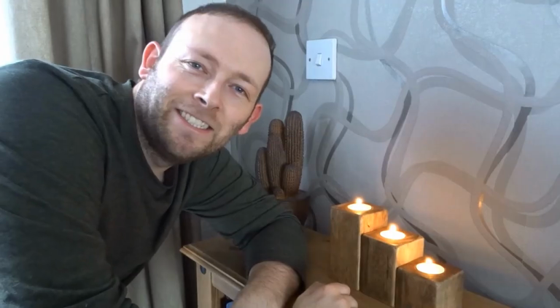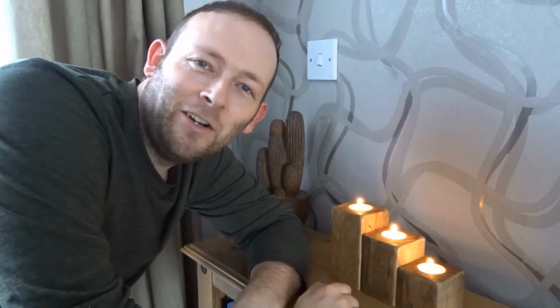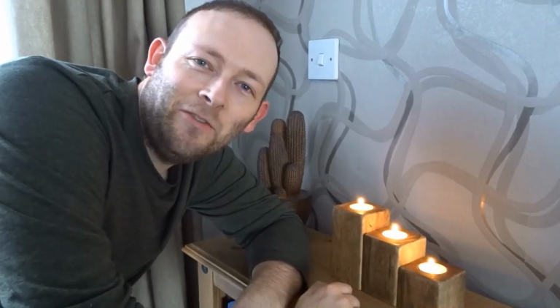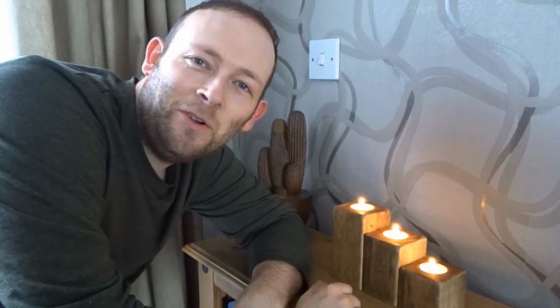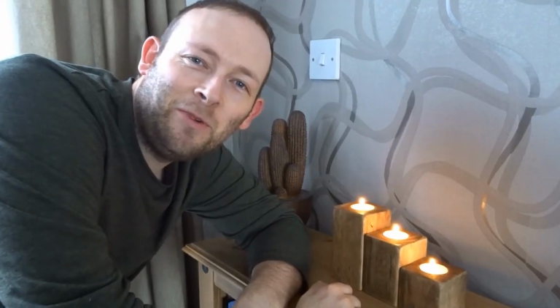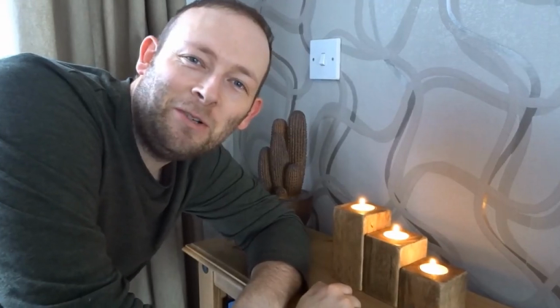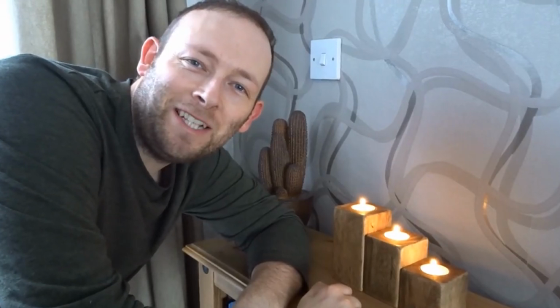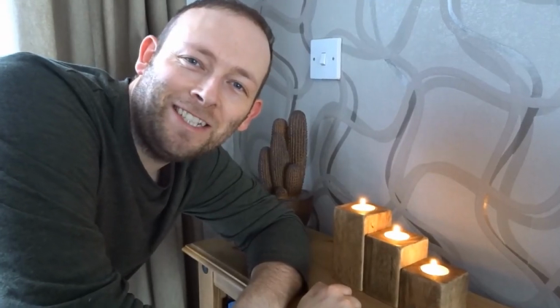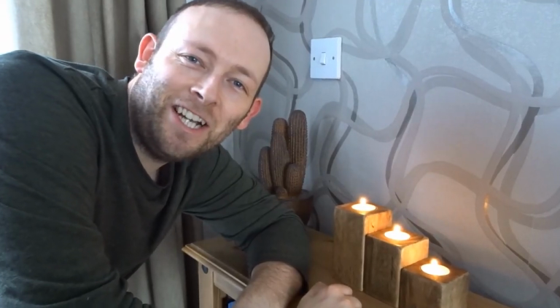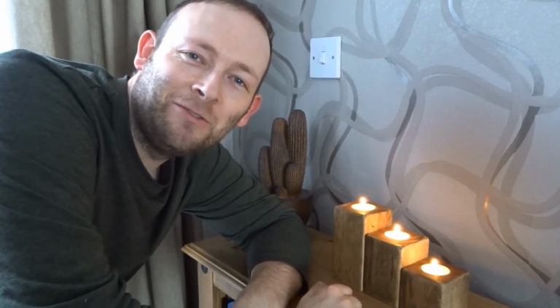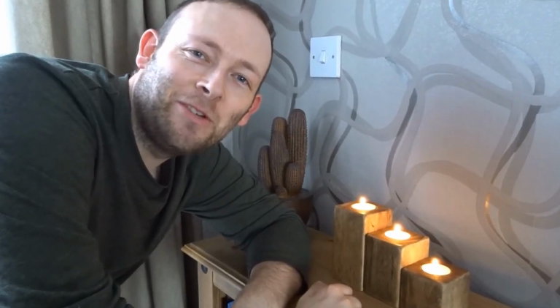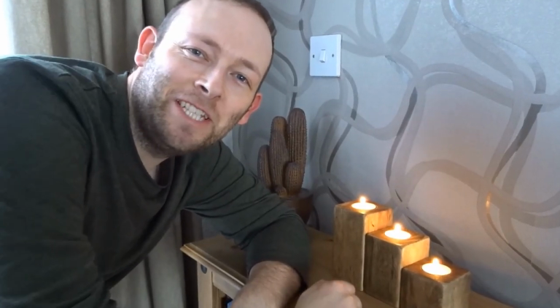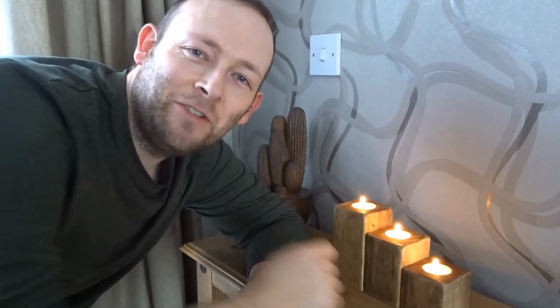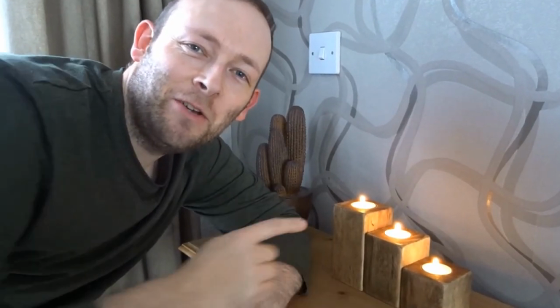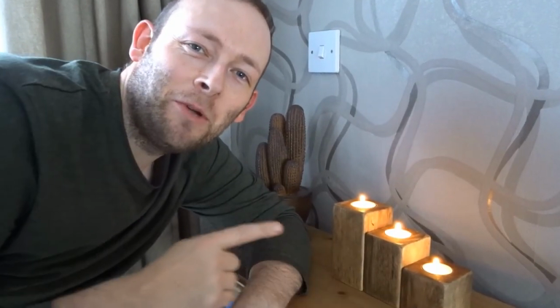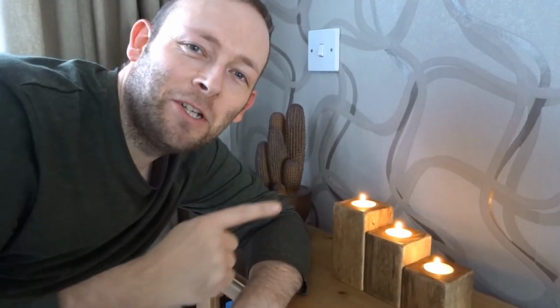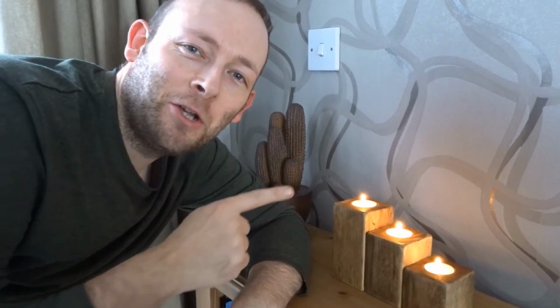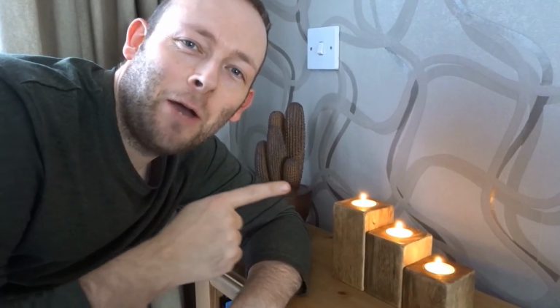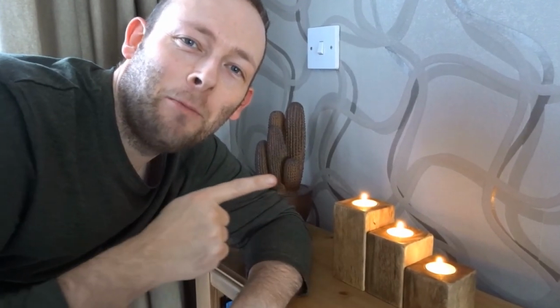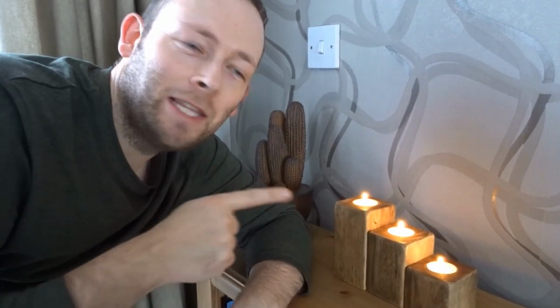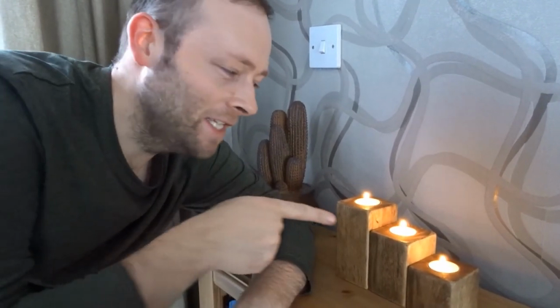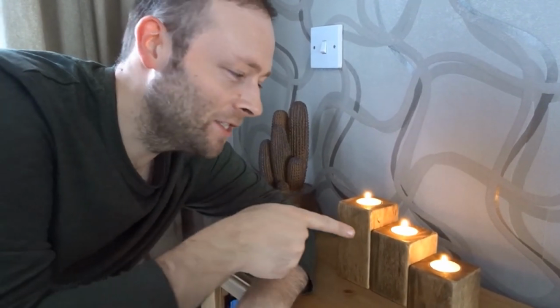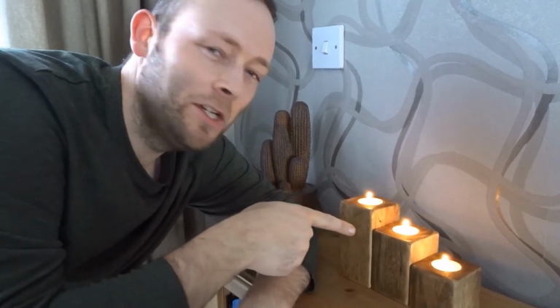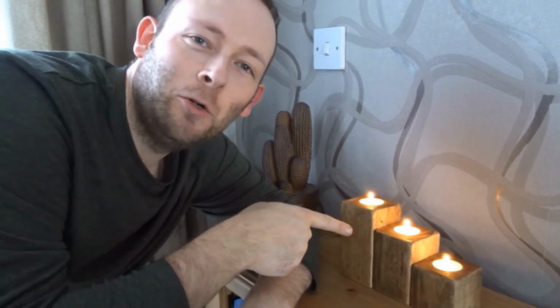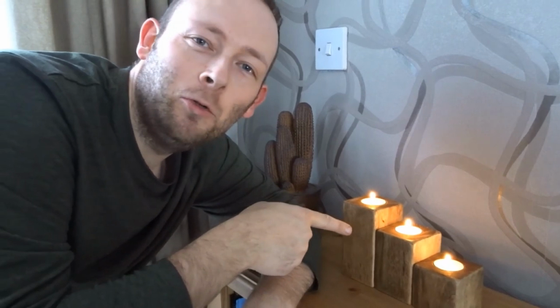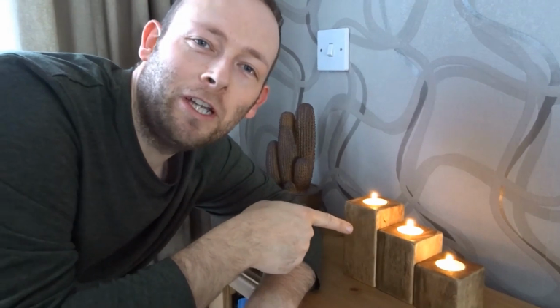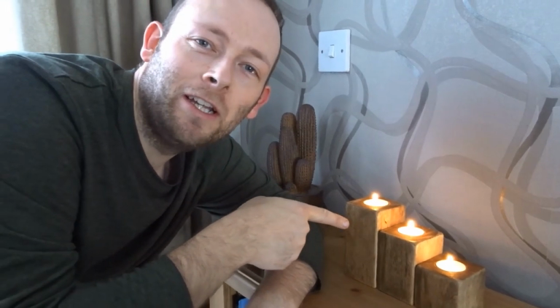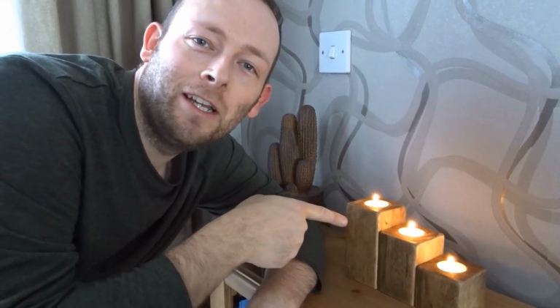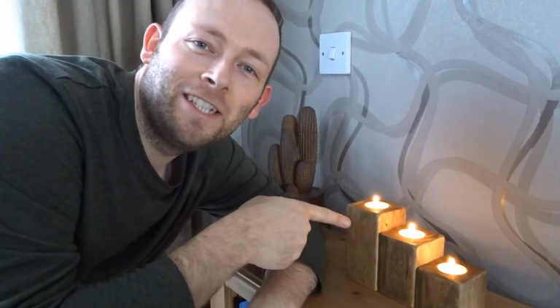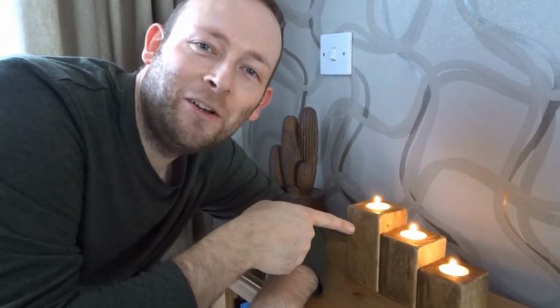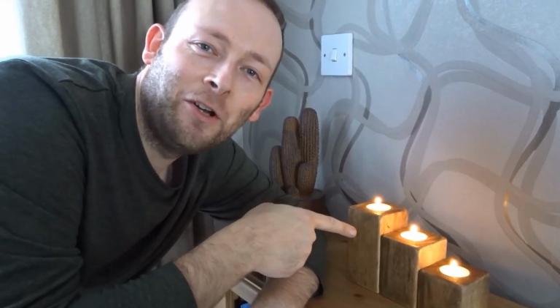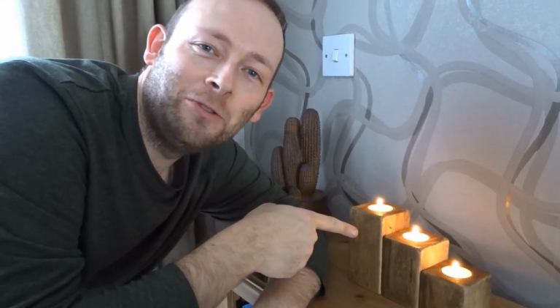Hi everyone and welcome back to the channel. In this video I'm going to show you how I made these cool looking t-light holders.